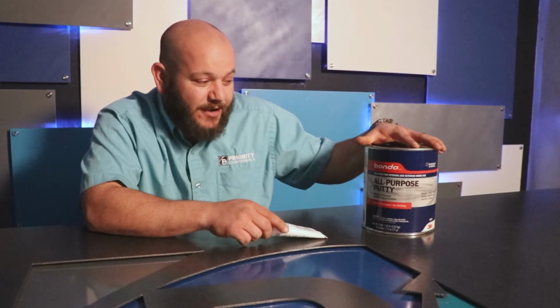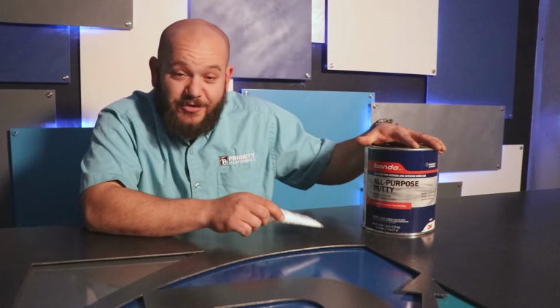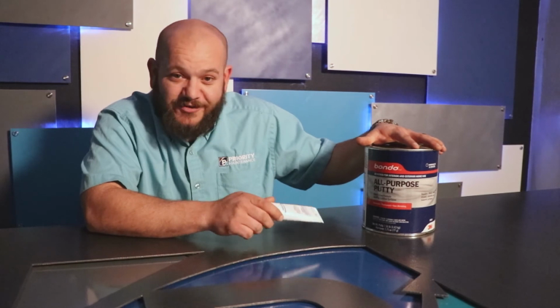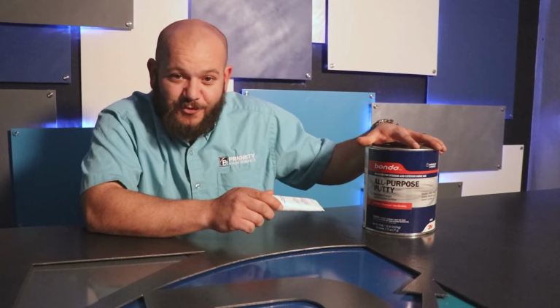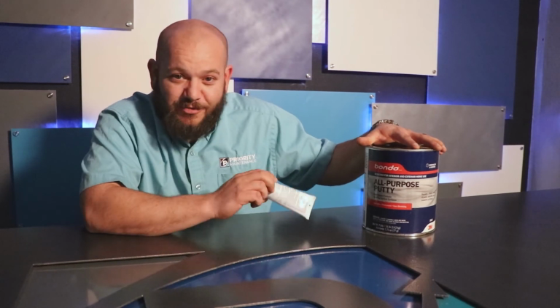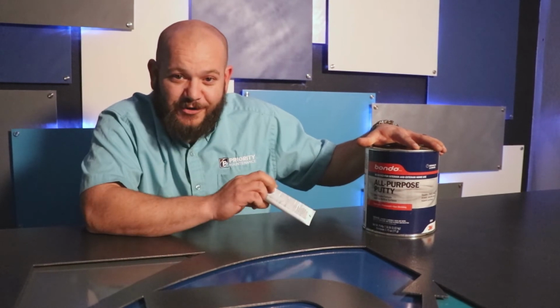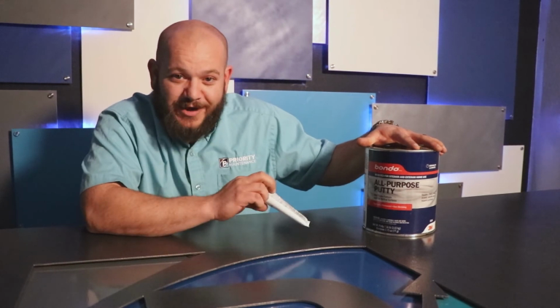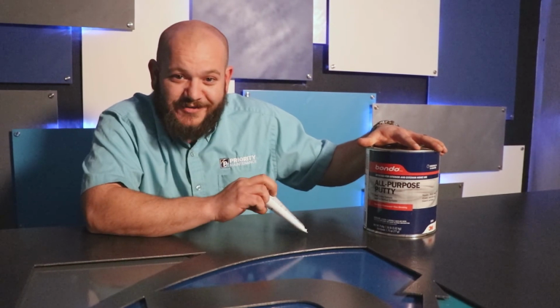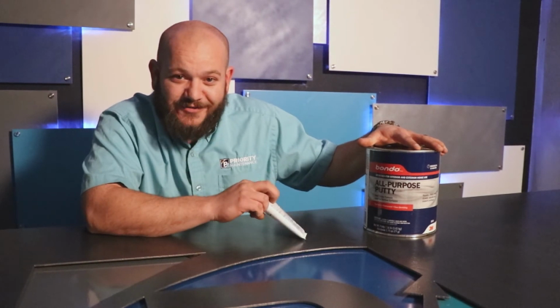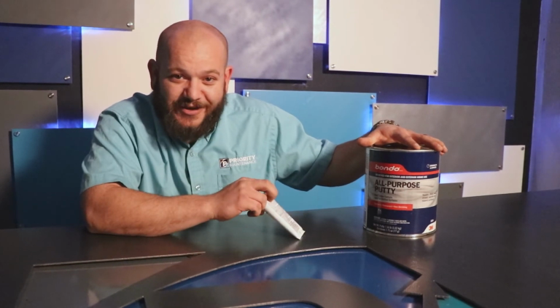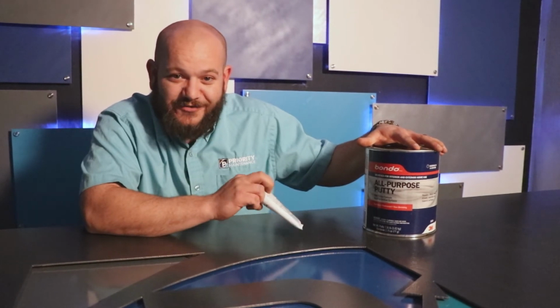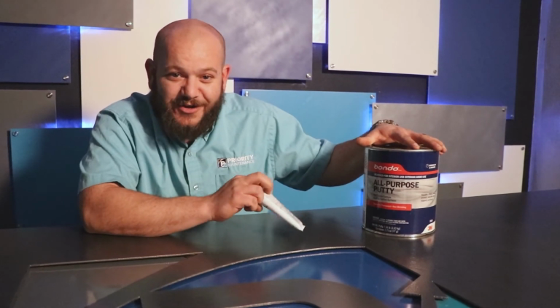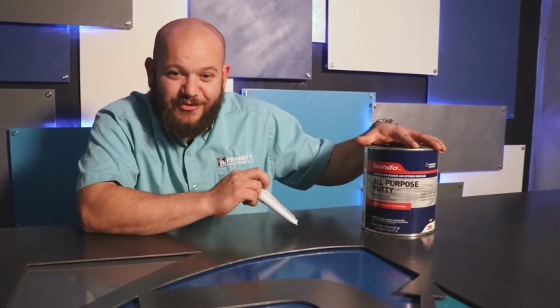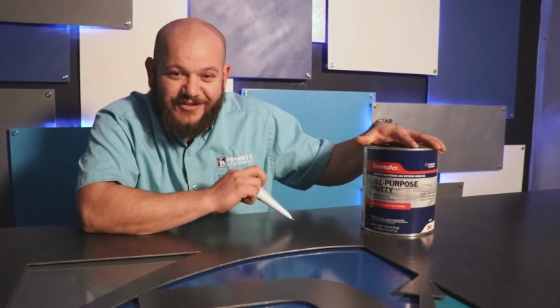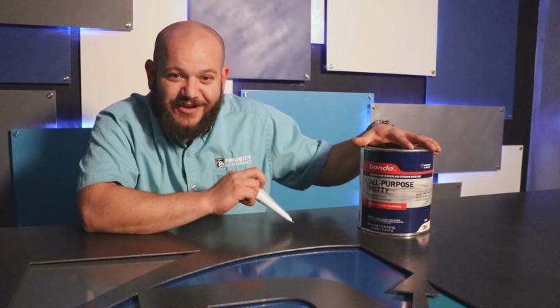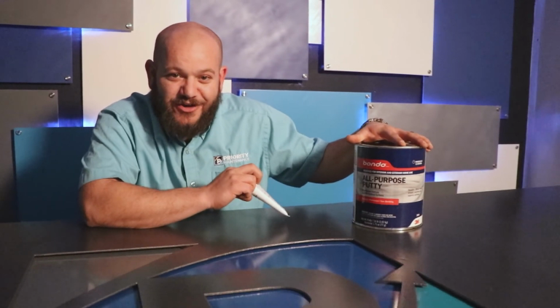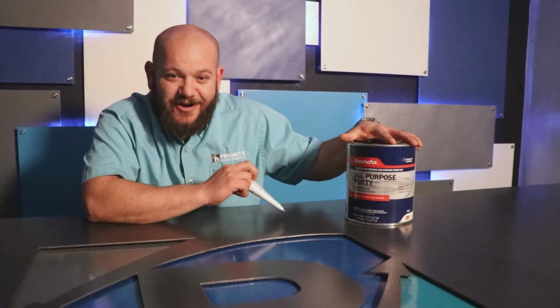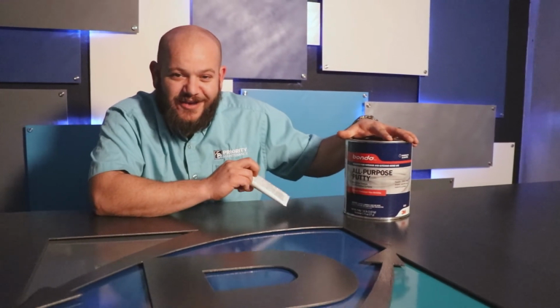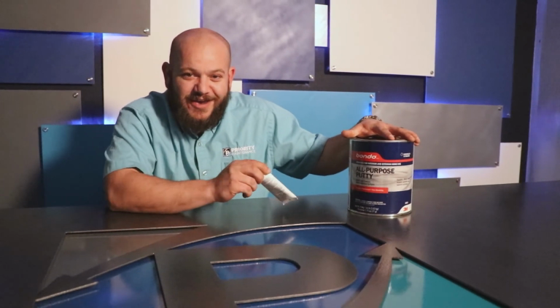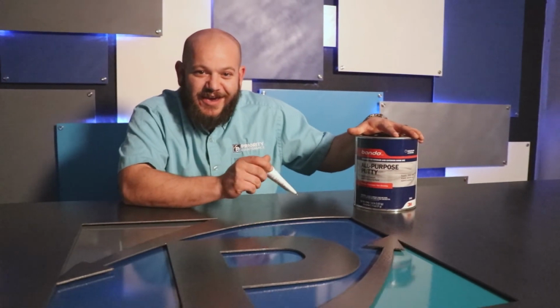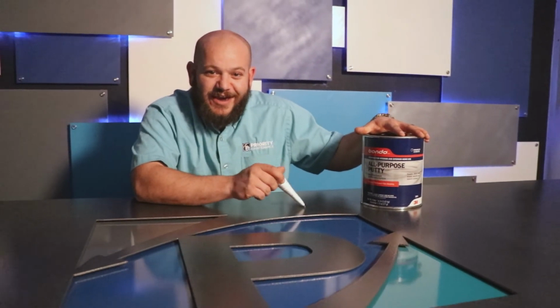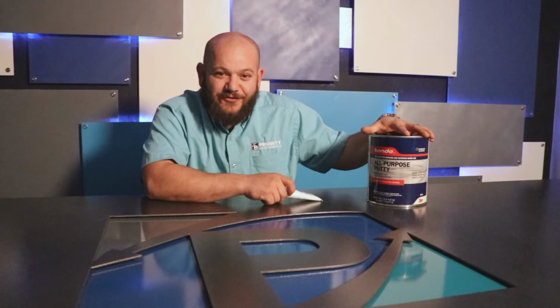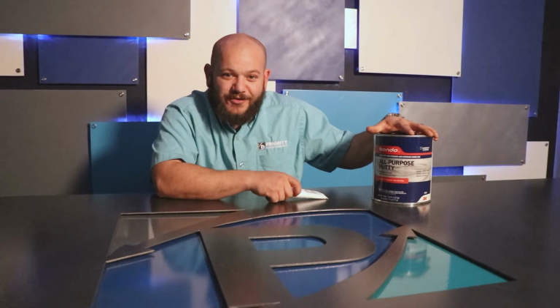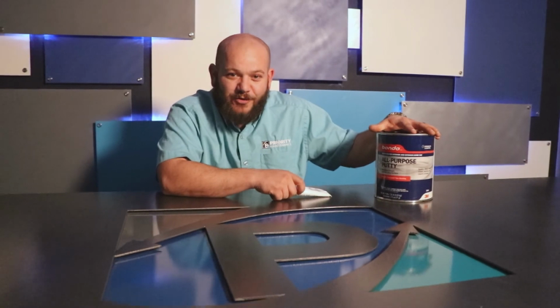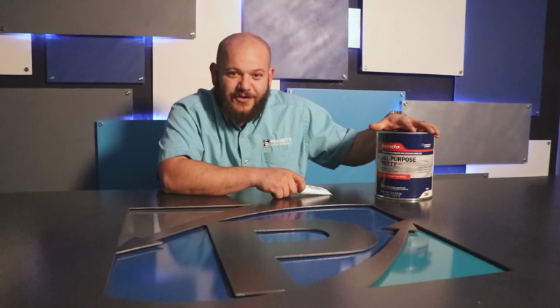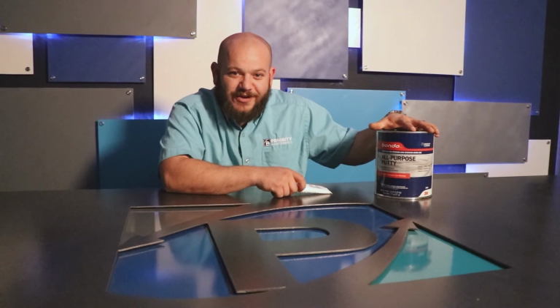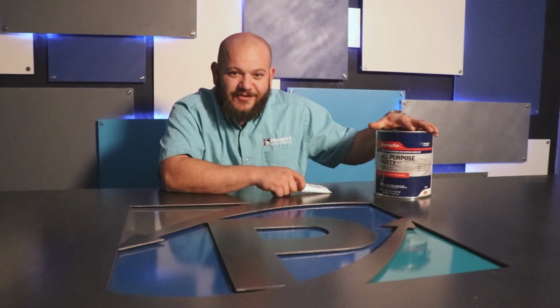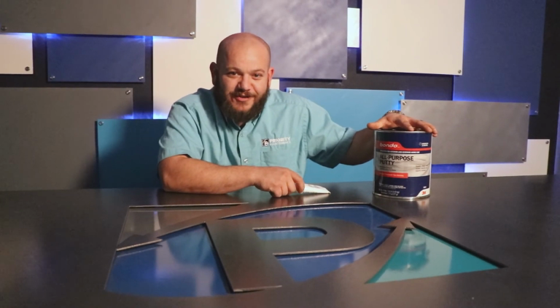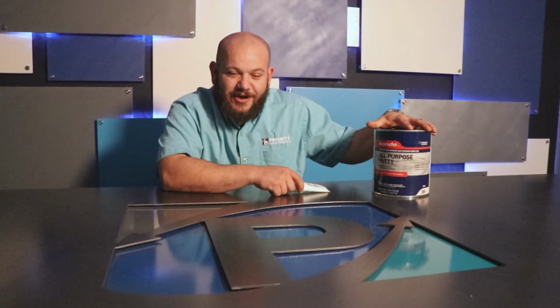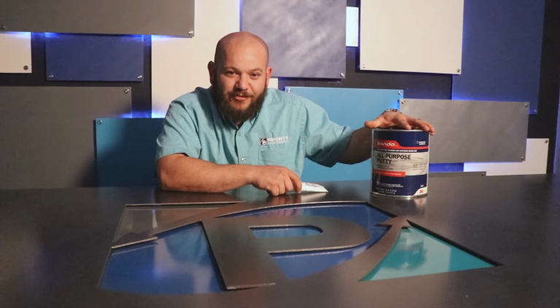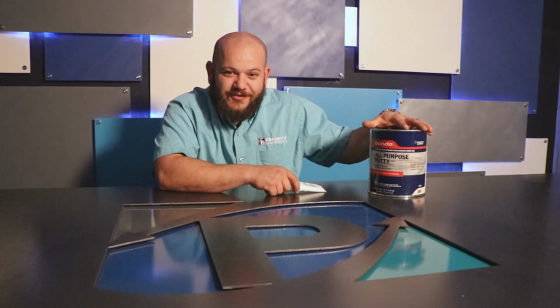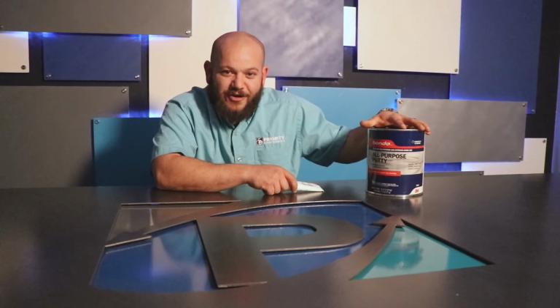I'm Jason with Priority Maintenance. If you like this video, please like it and share. And if you want to see more videos like this, please subscribe.